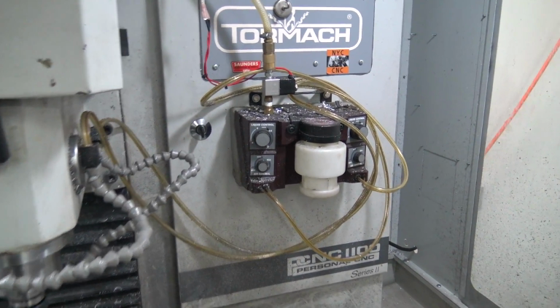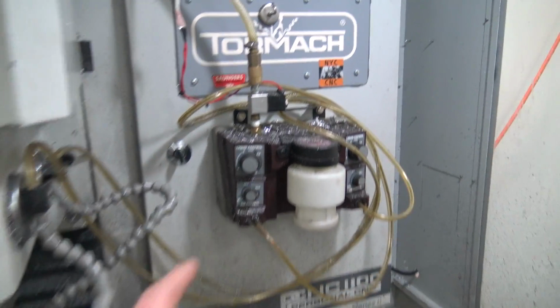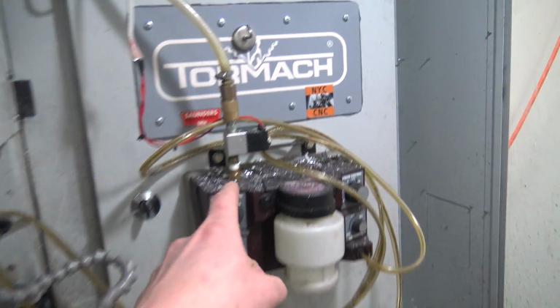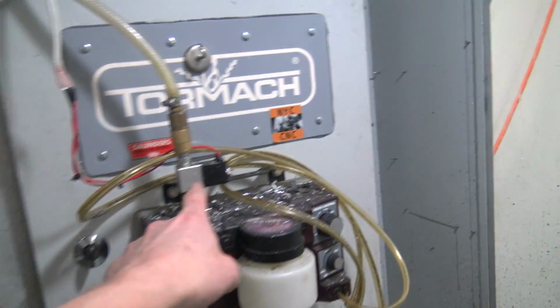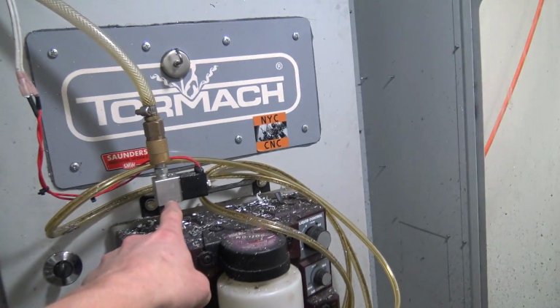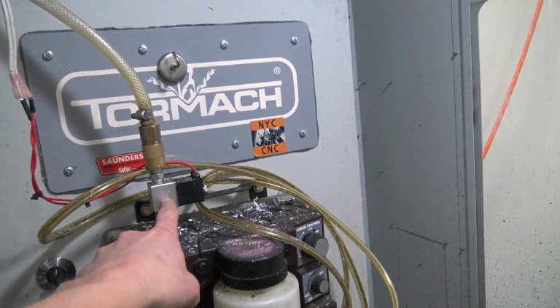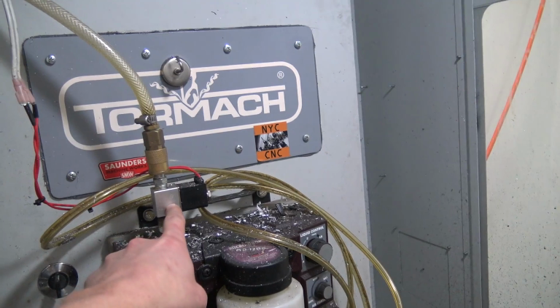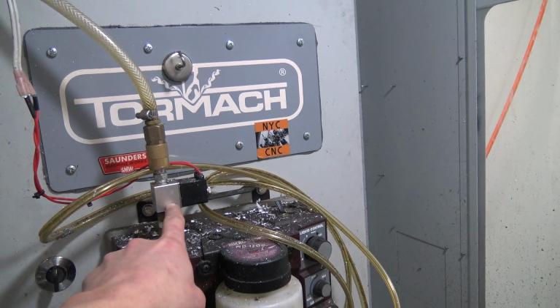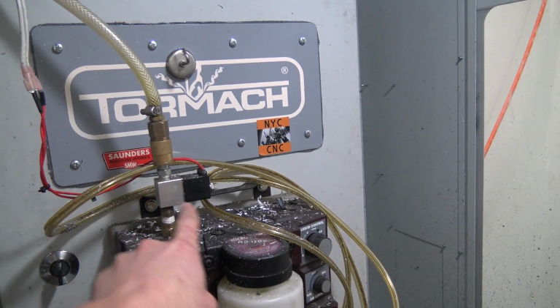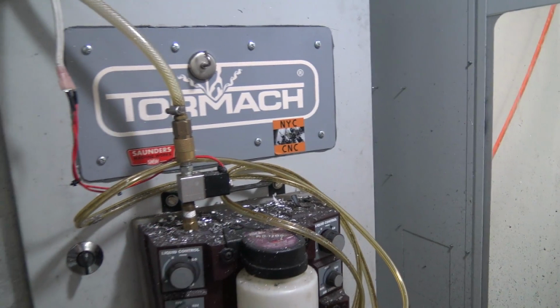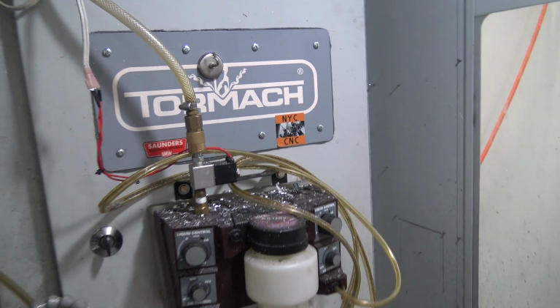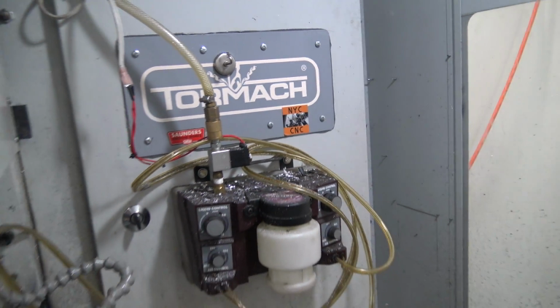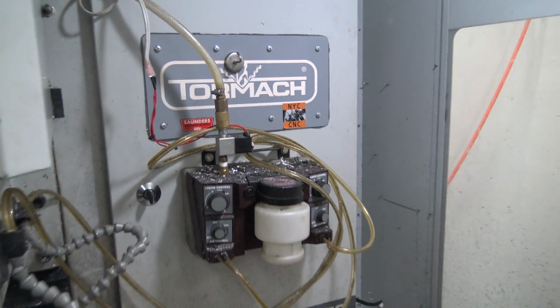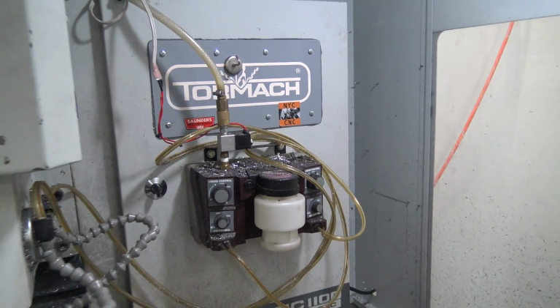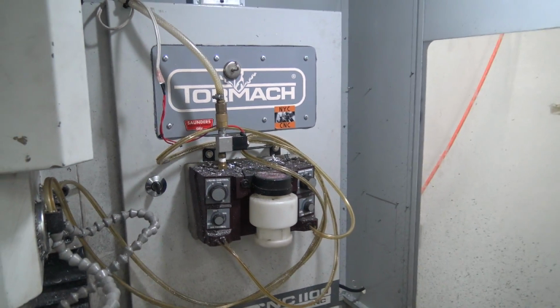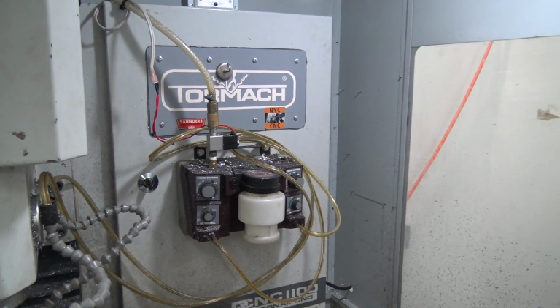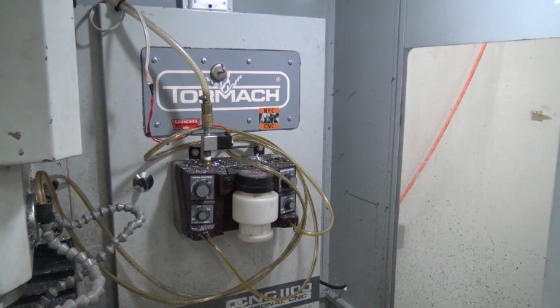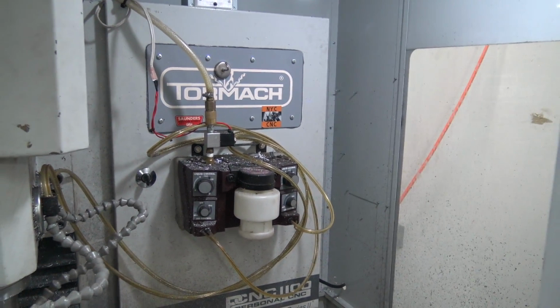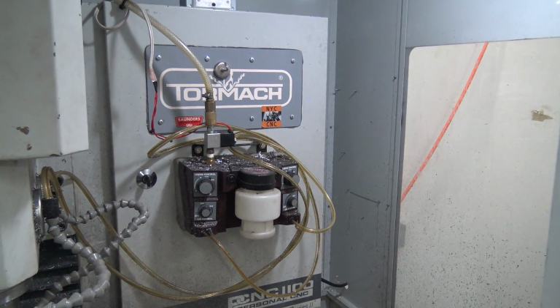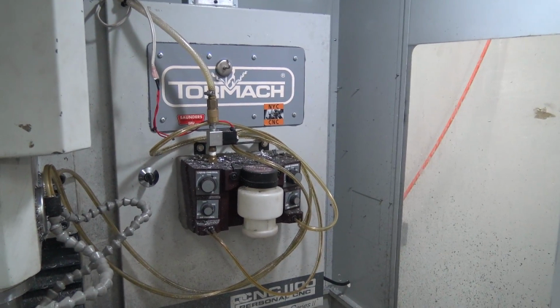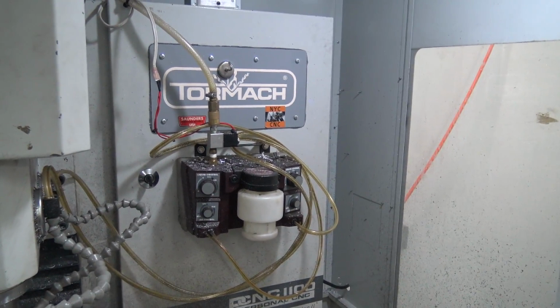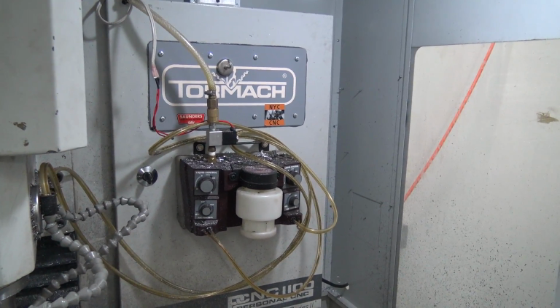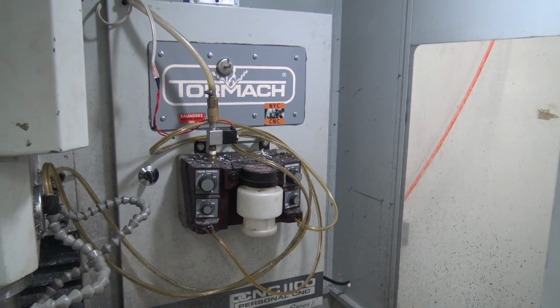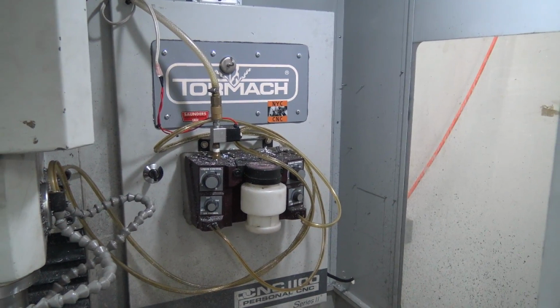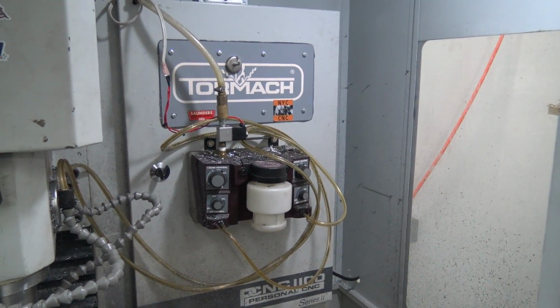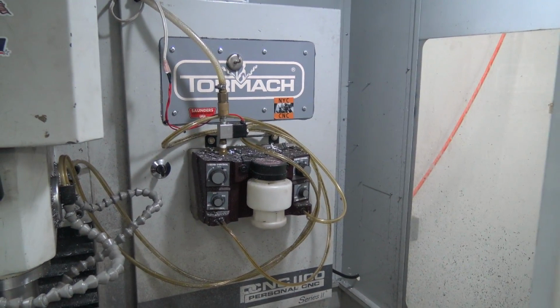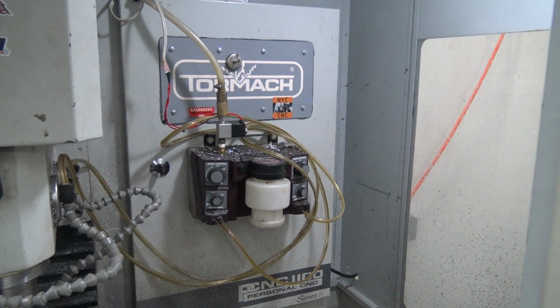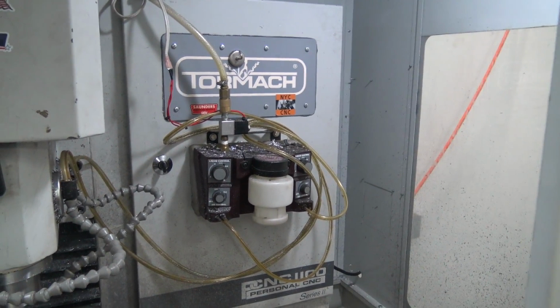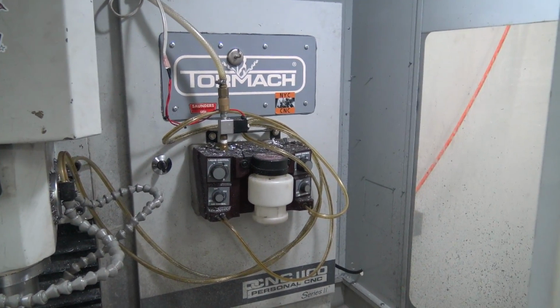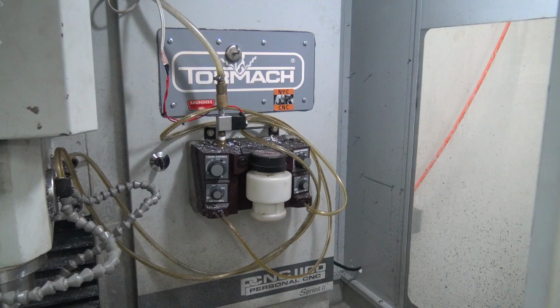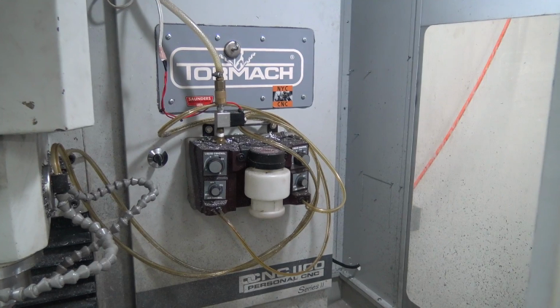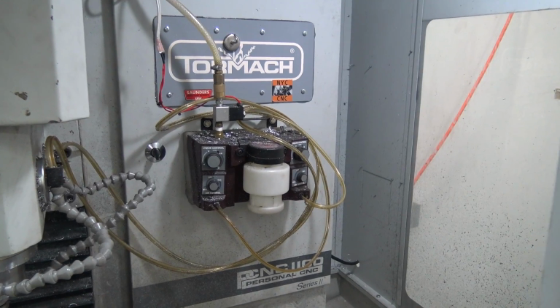We also had to add our solenoid ourselves — not a big deal — but the Tormach purchase of the Fogbuster comes with one already included.